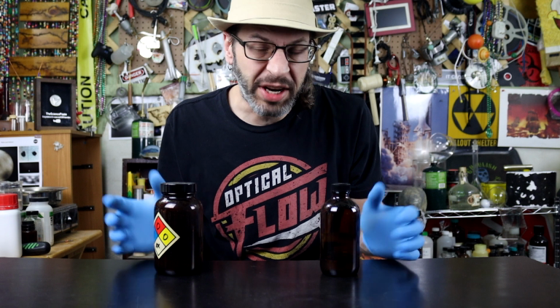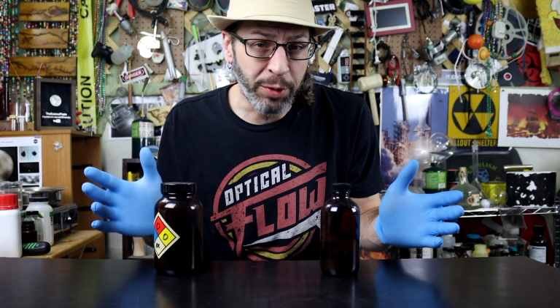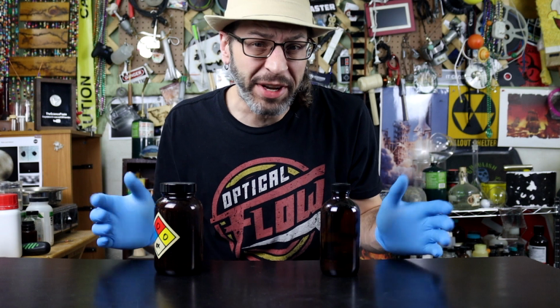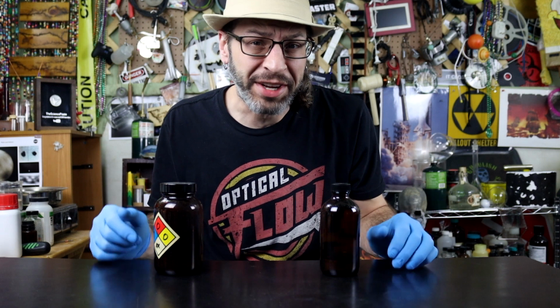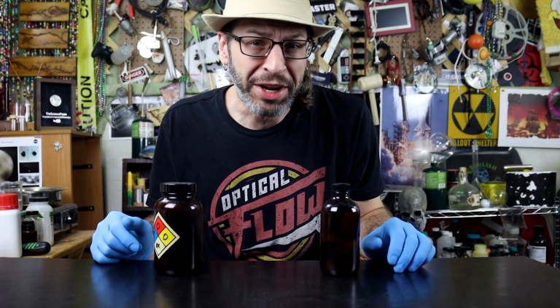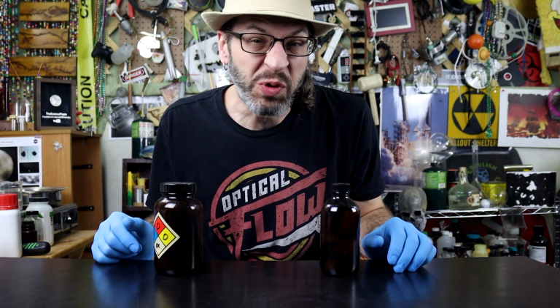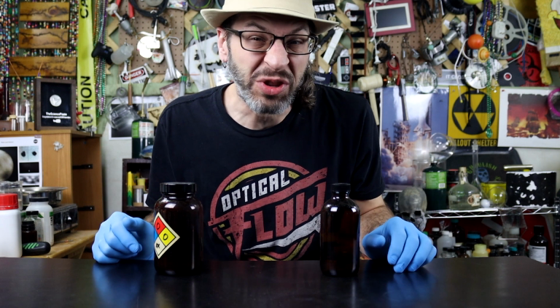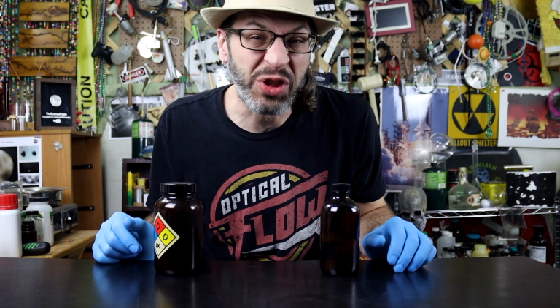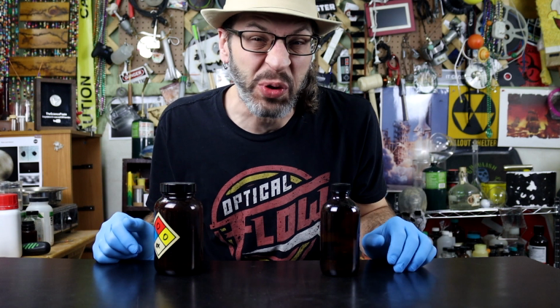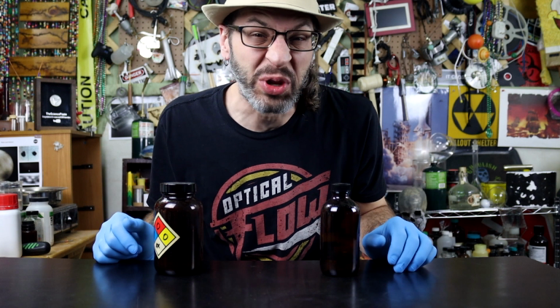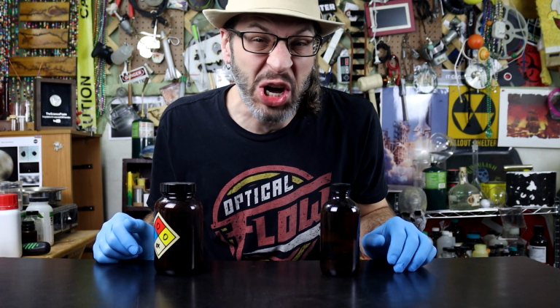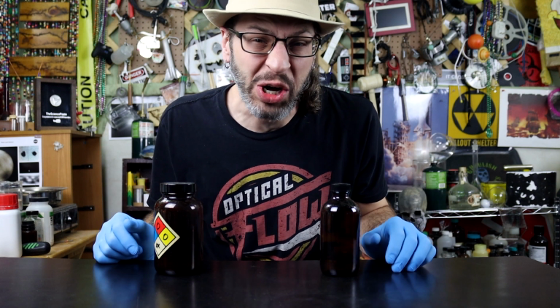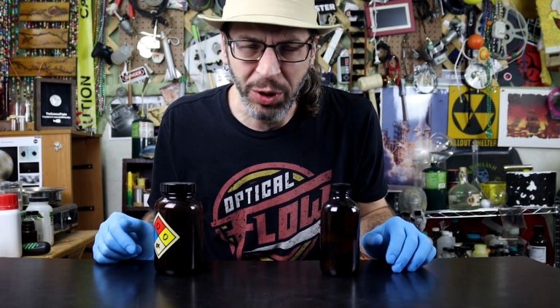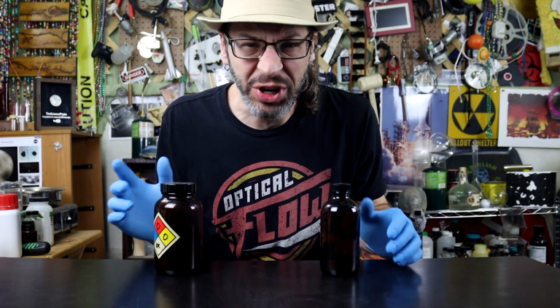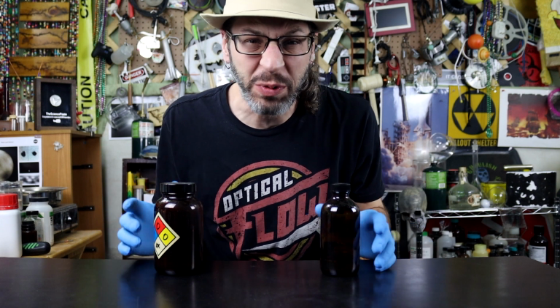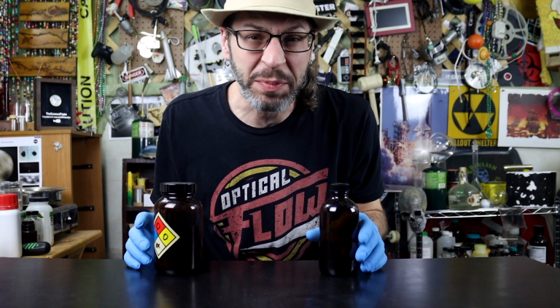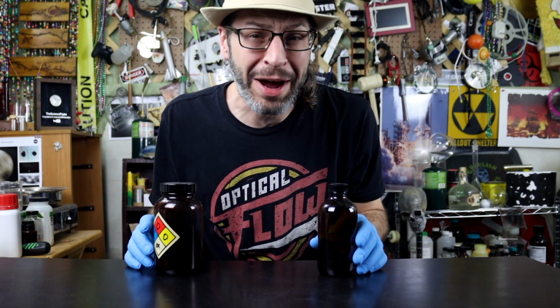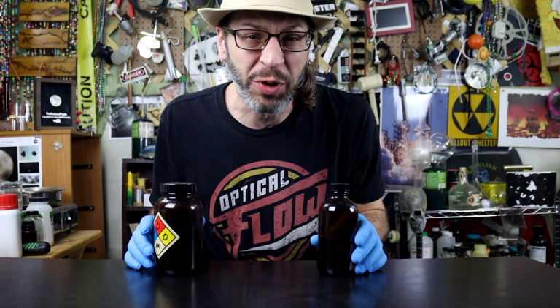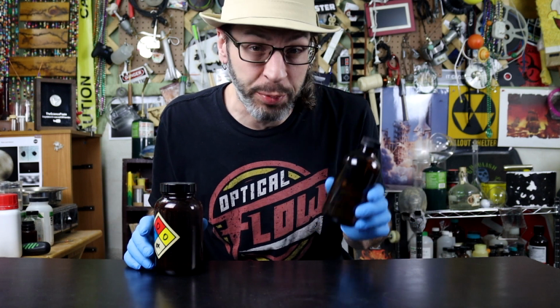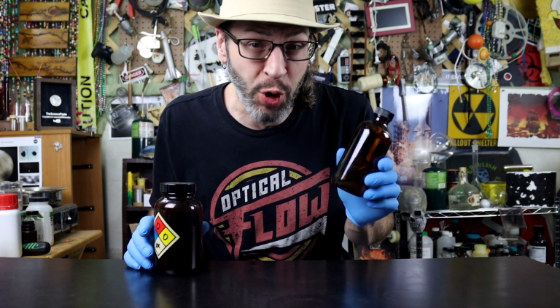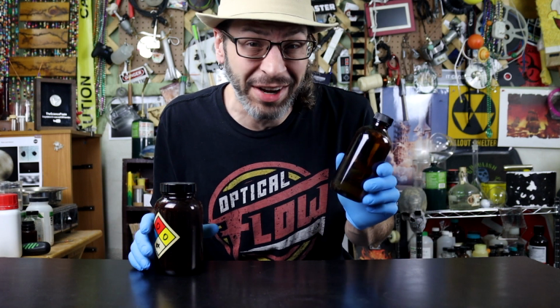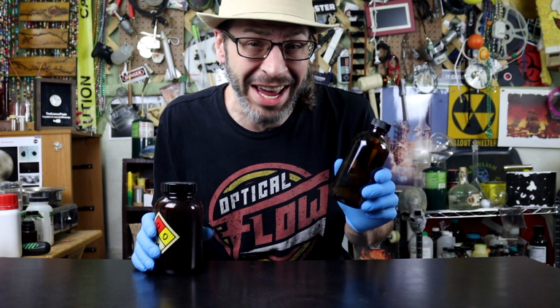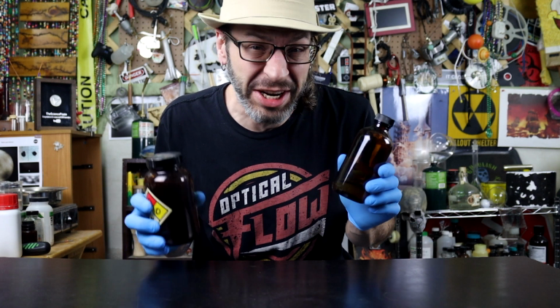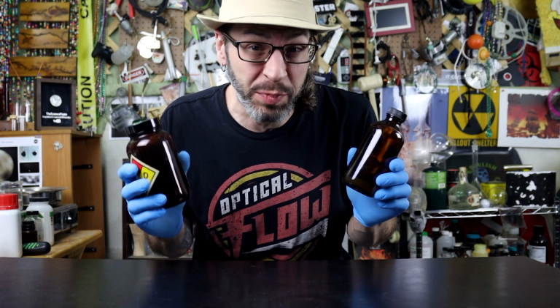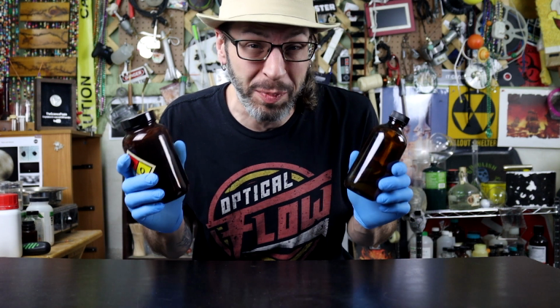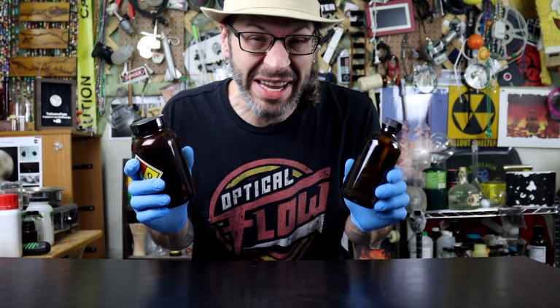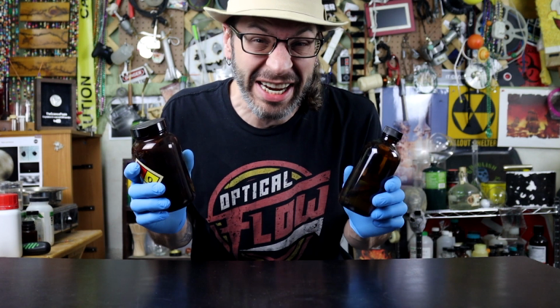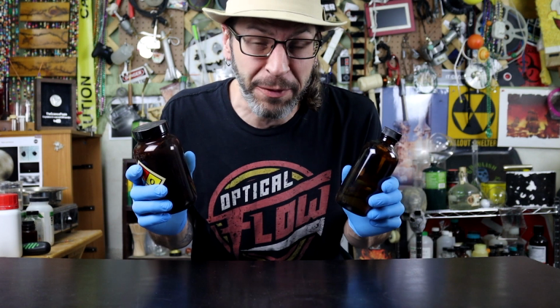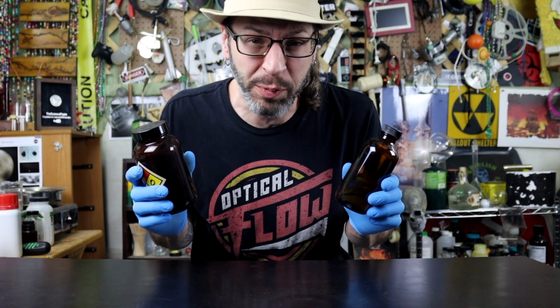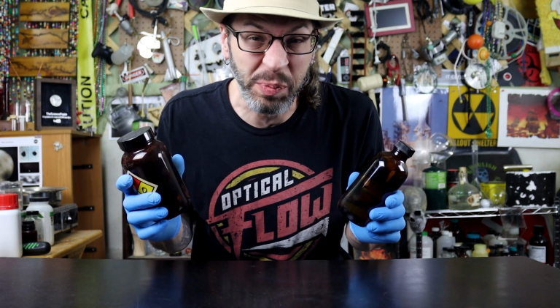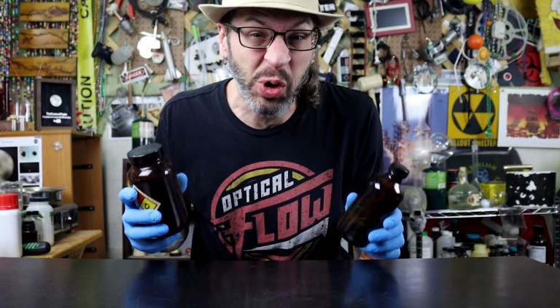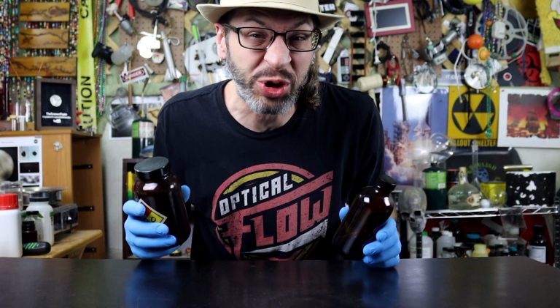Today we're investigating Newton's third law. We're going to use the power of peroxide and permanganate for propulsion.